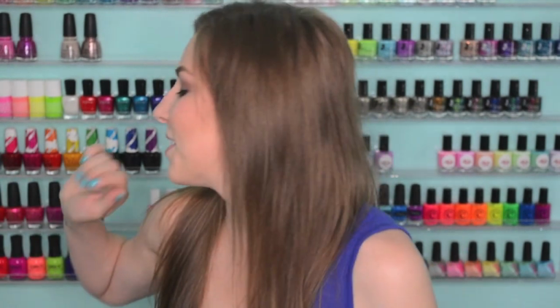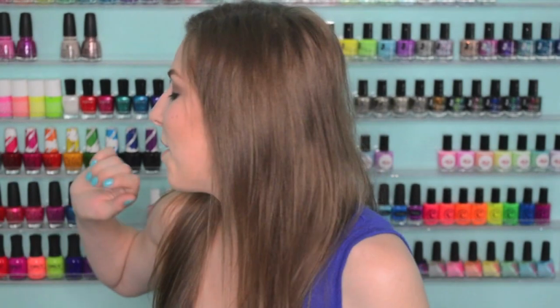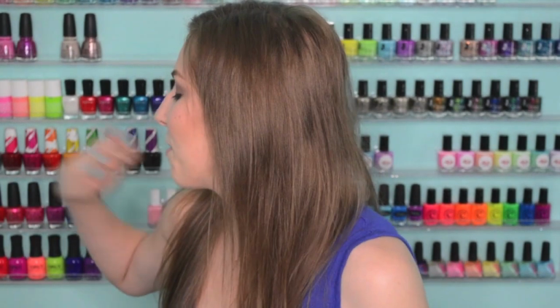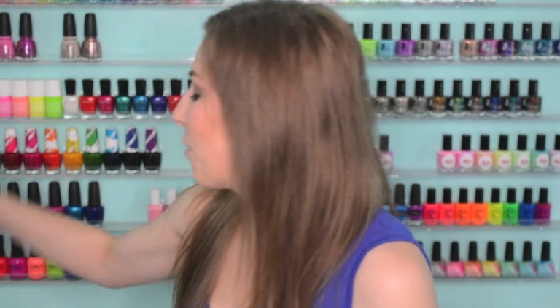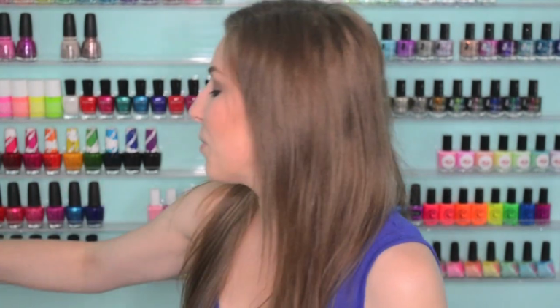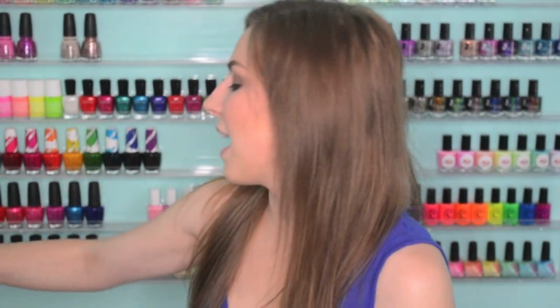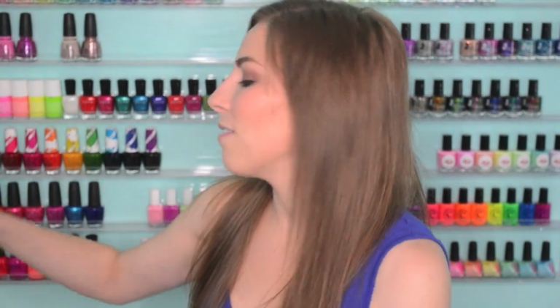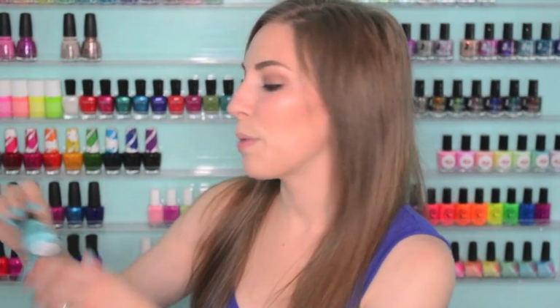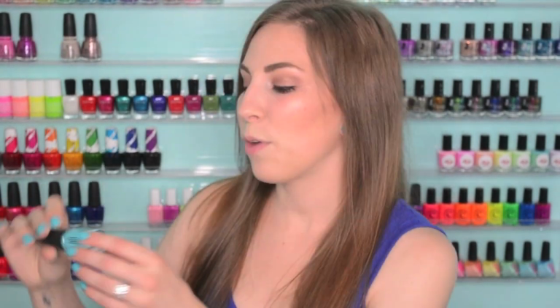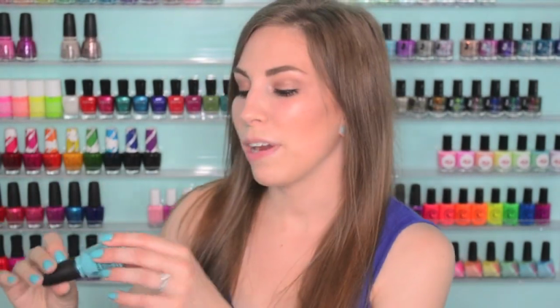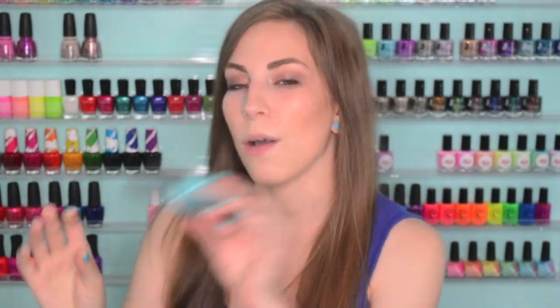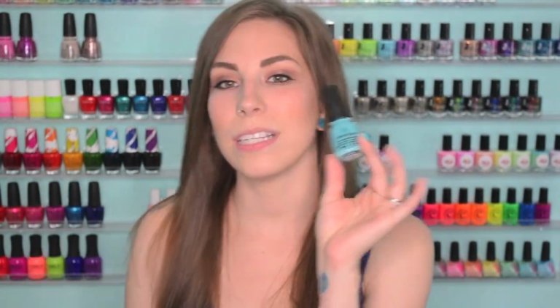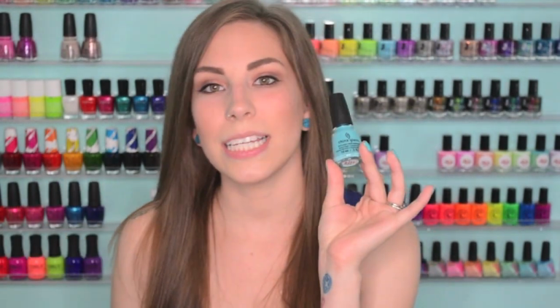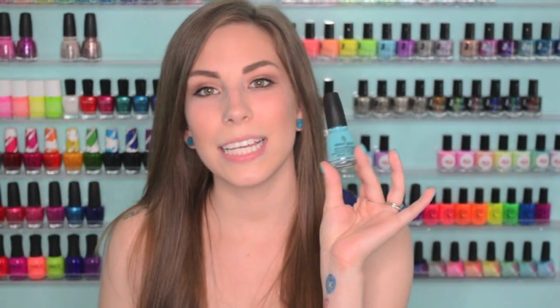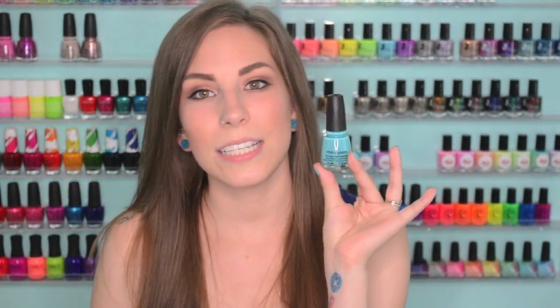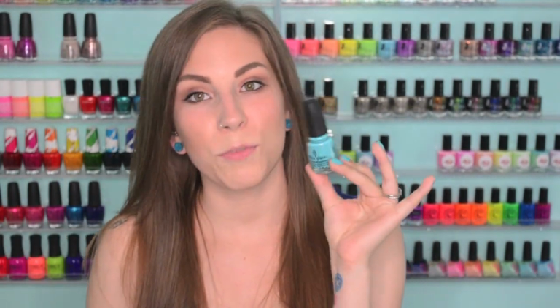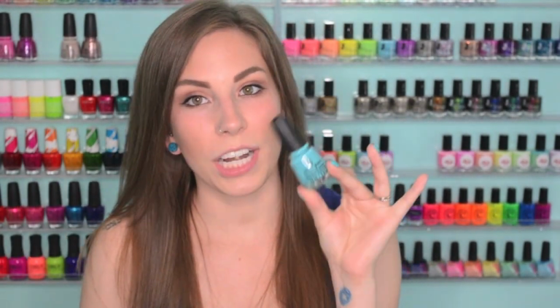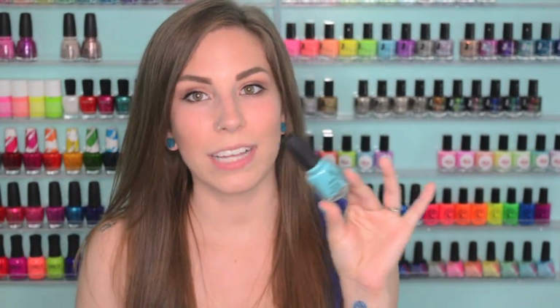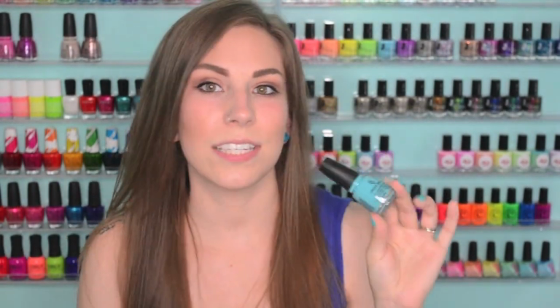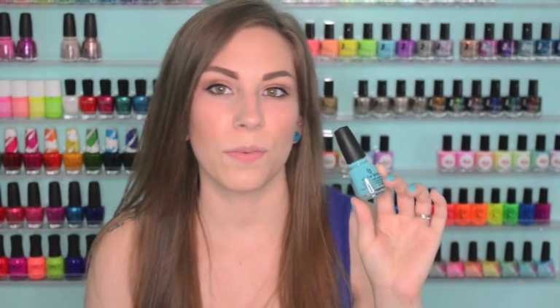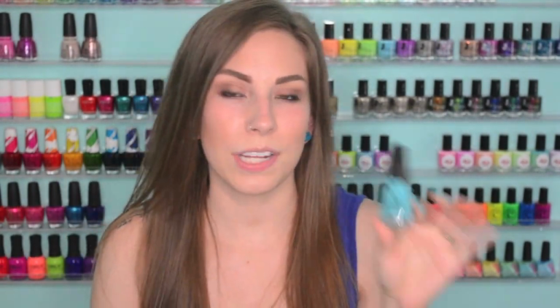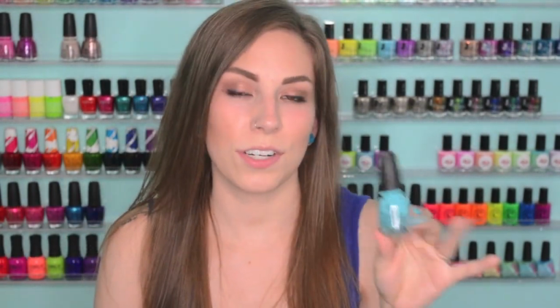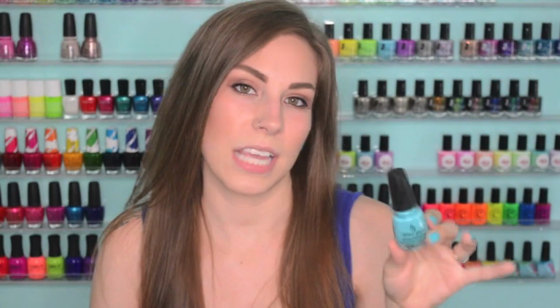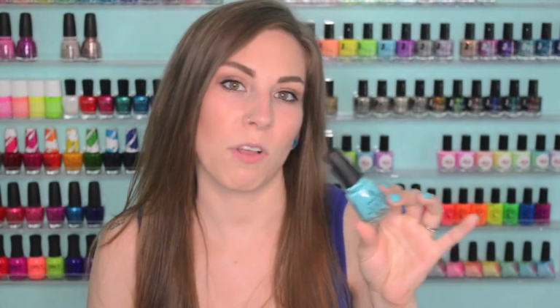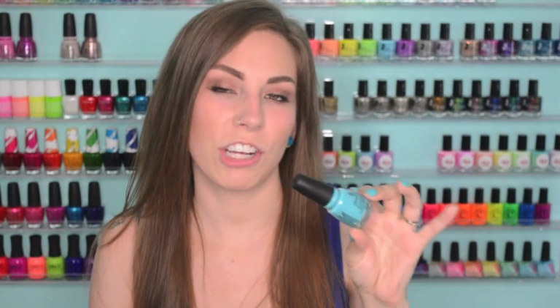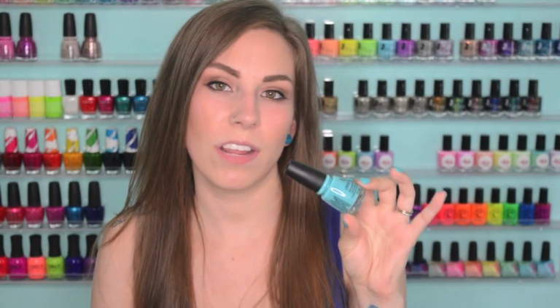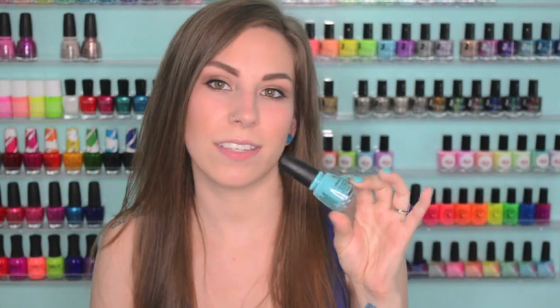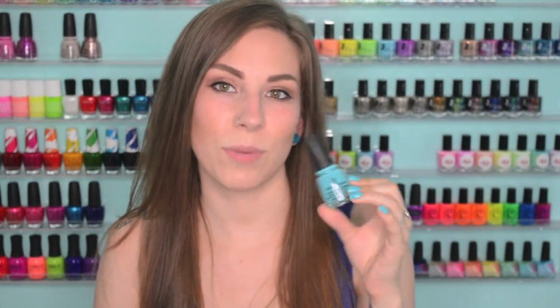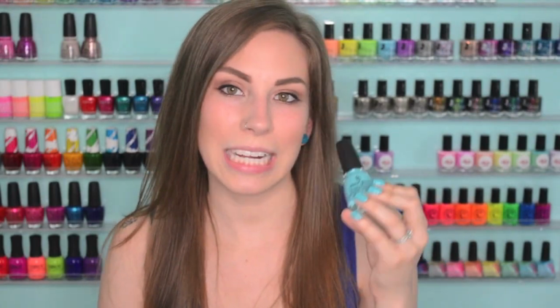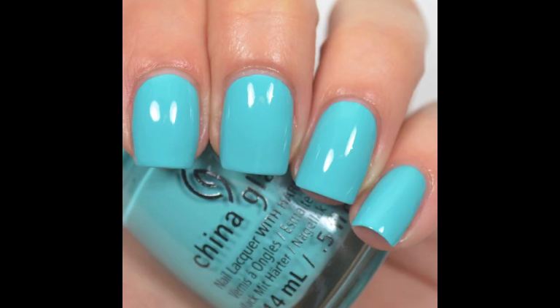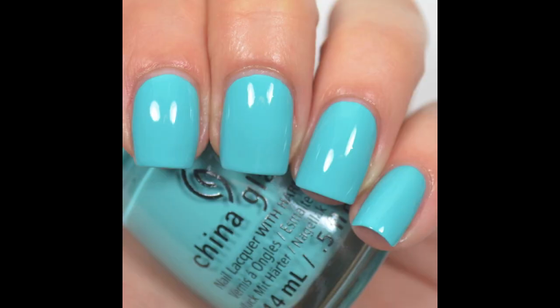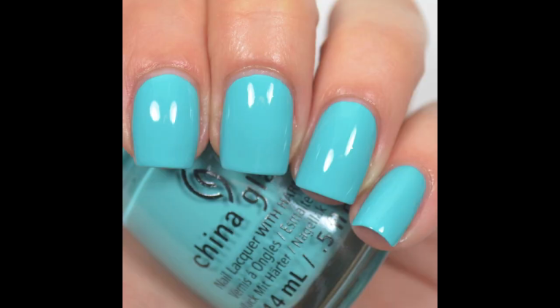The first one I have is the one I'm wearing right now. This is from China Glaze, from the Desert Escape Collection. This is Rain Dance the Night Away.